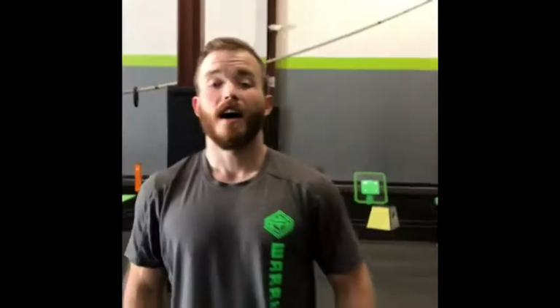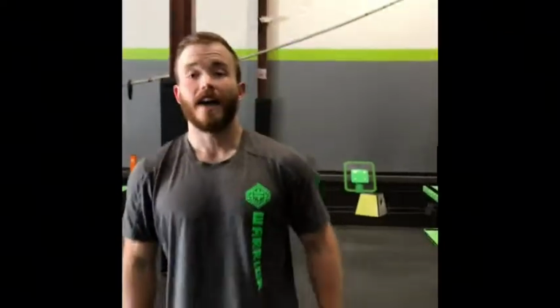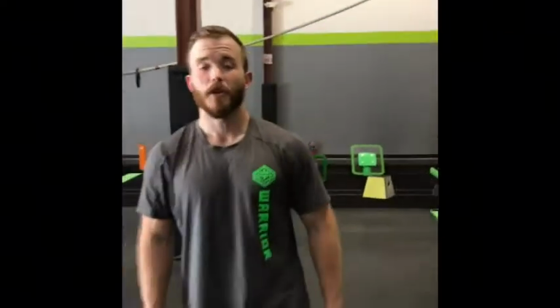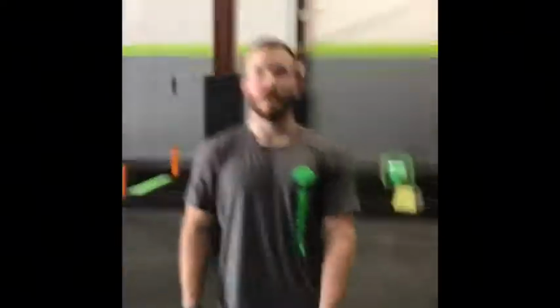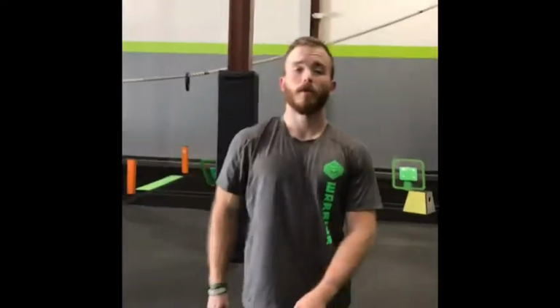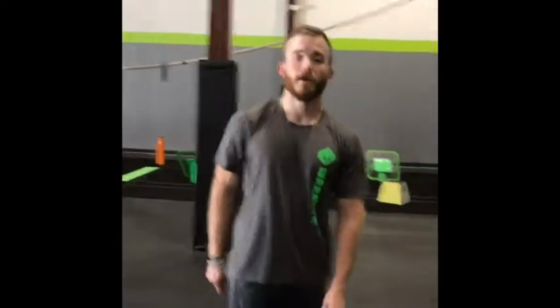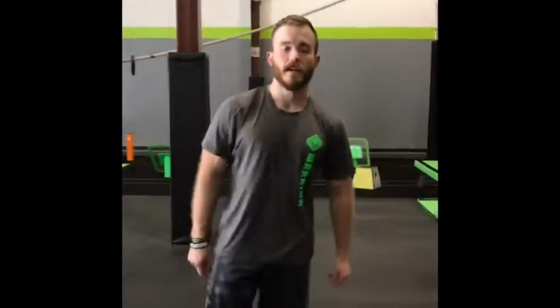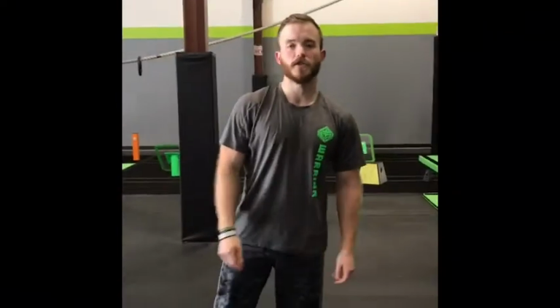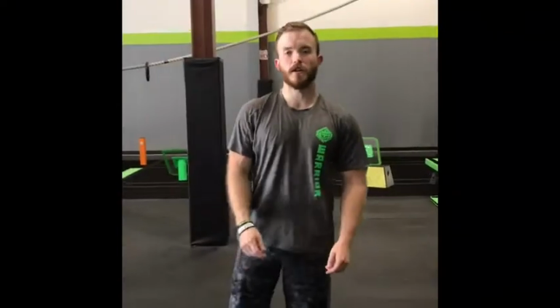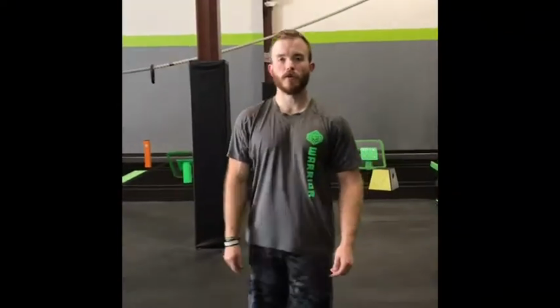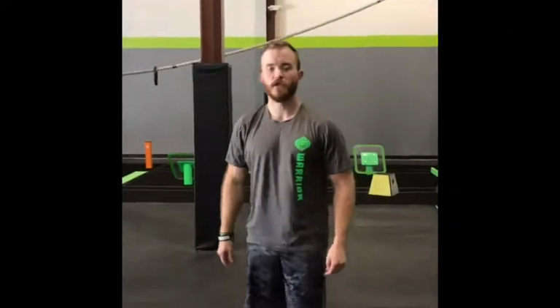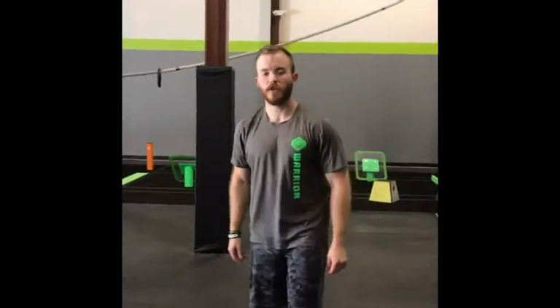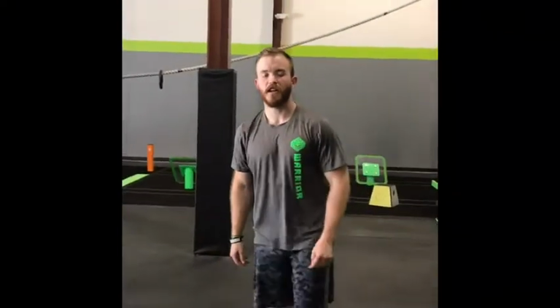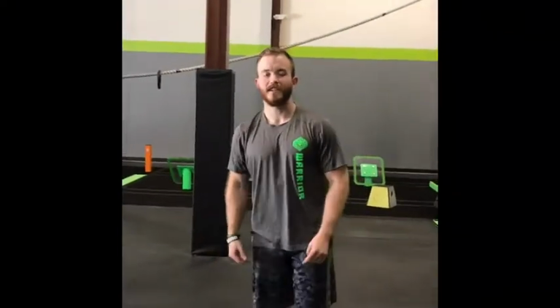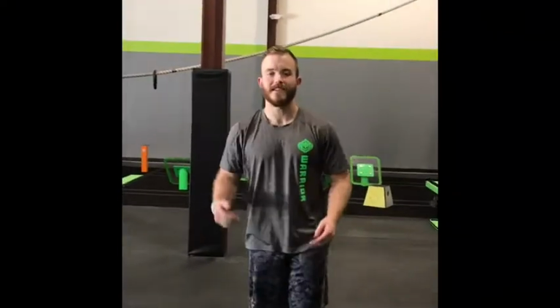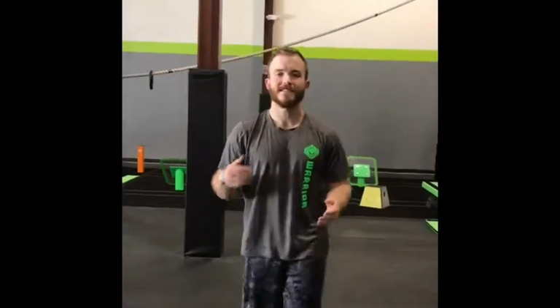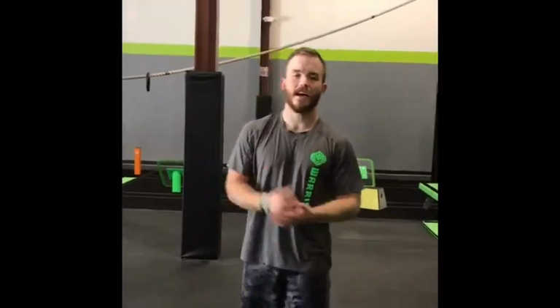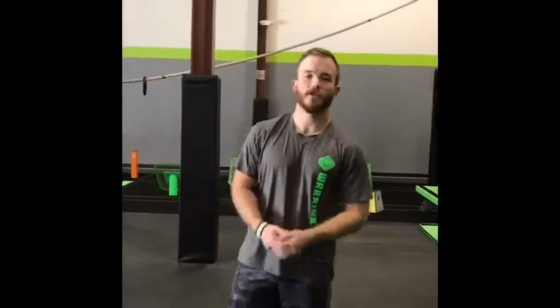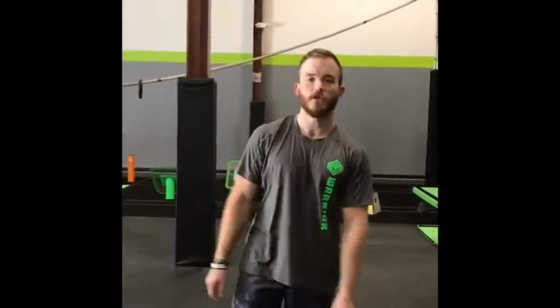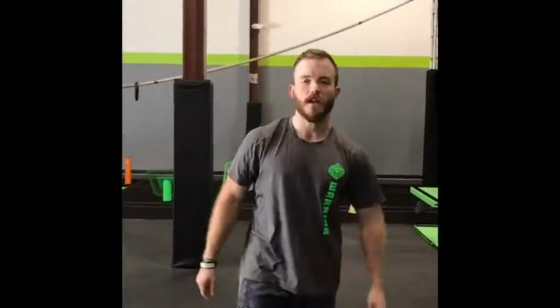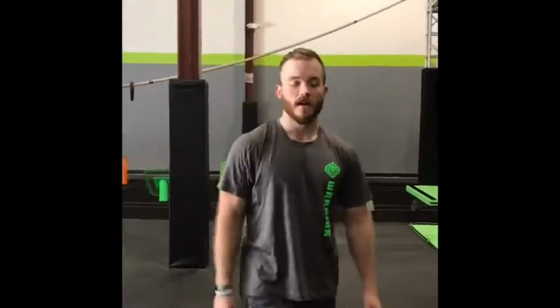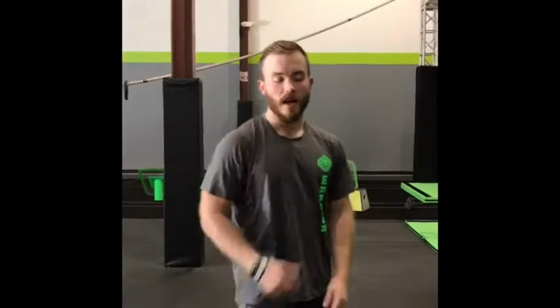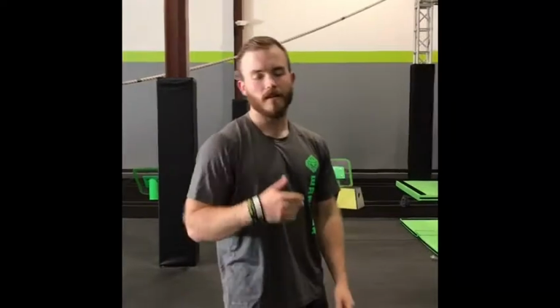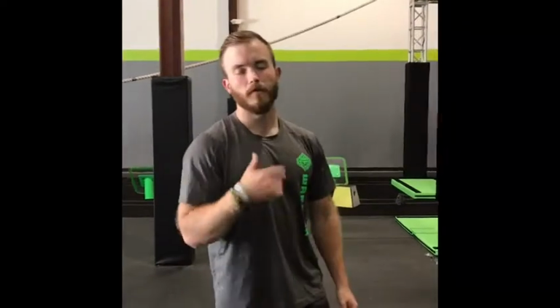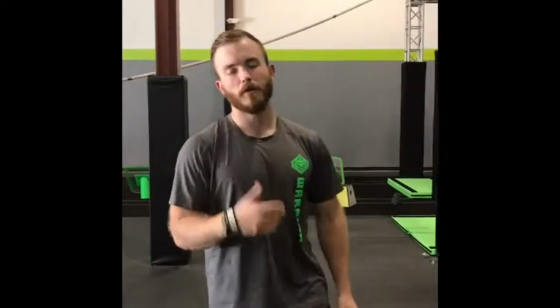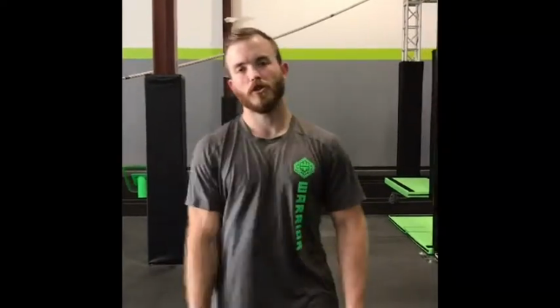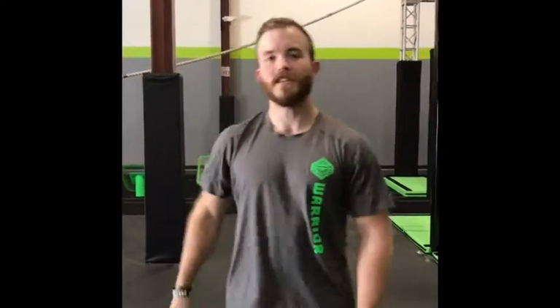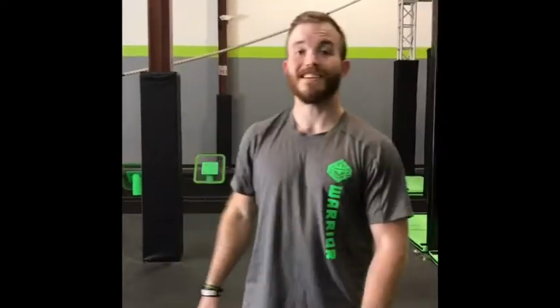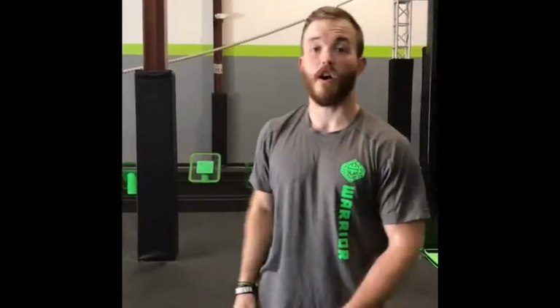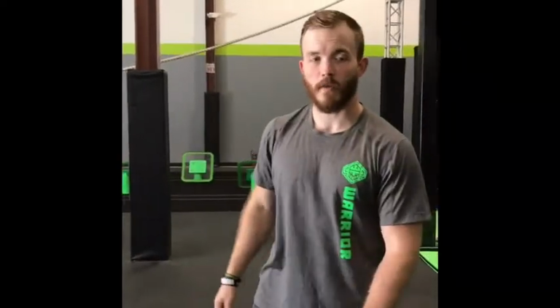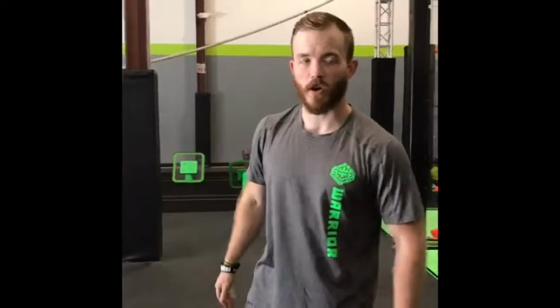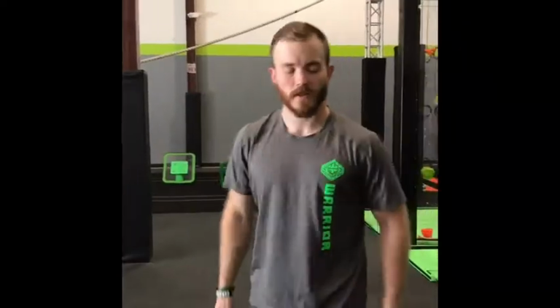Hi, I'm Cody here at Warrior Tech OCR, Morrisville, North Carolina, and today is Tentacle Tuesday. The movement we're going to show you today is Army Crawls.